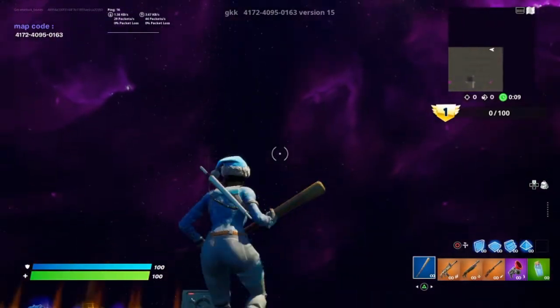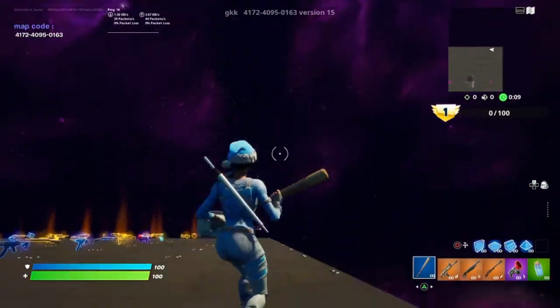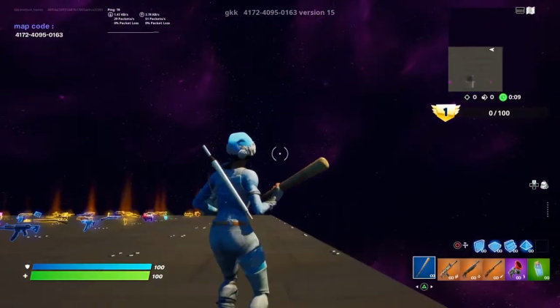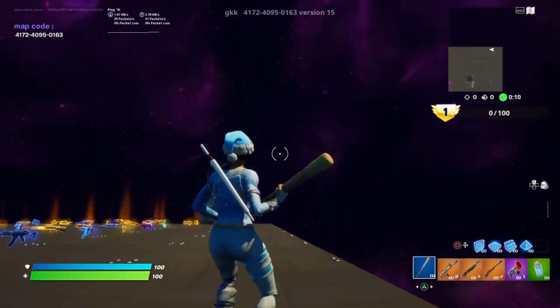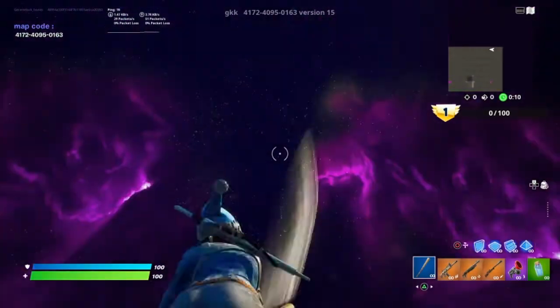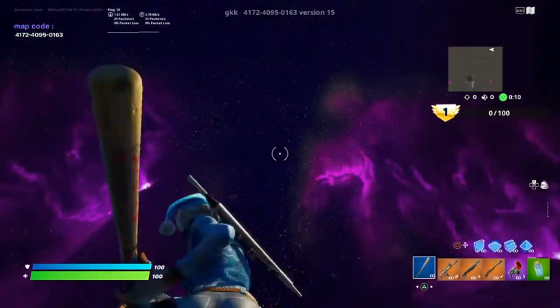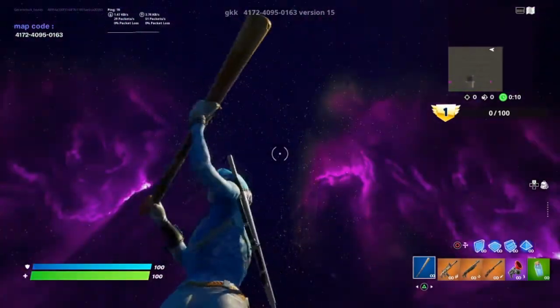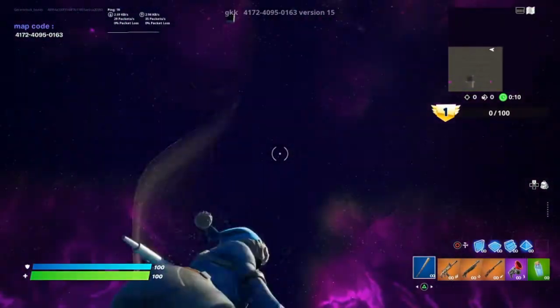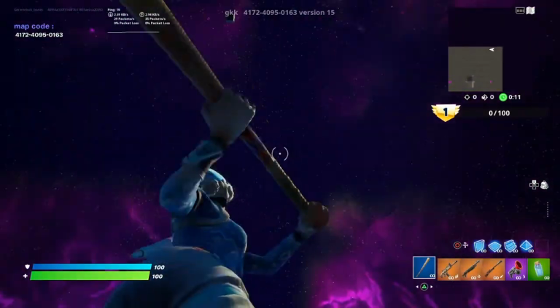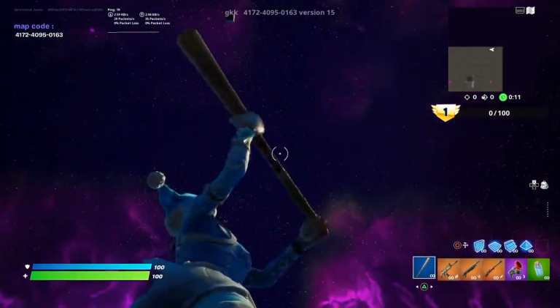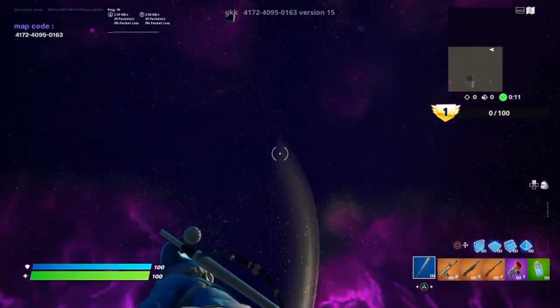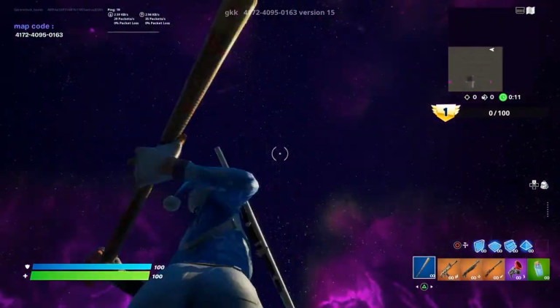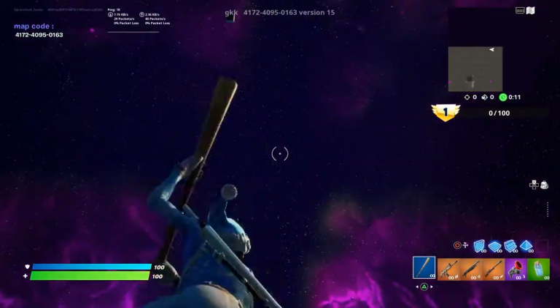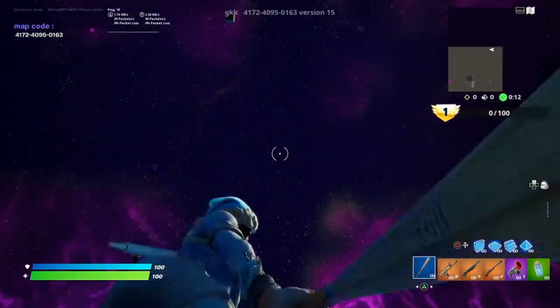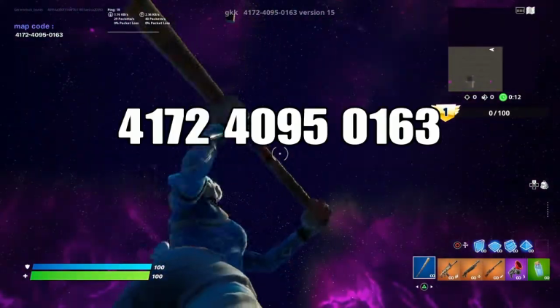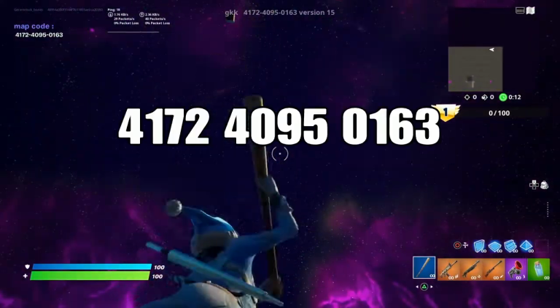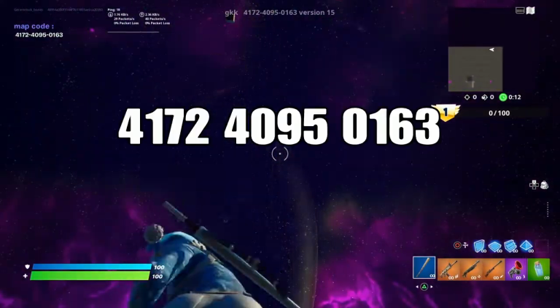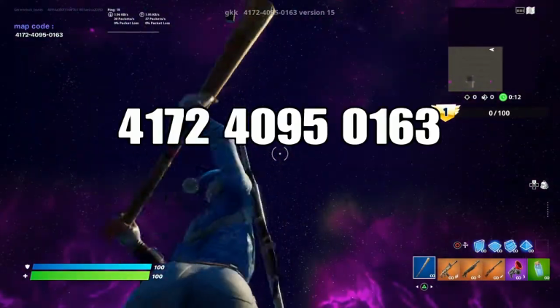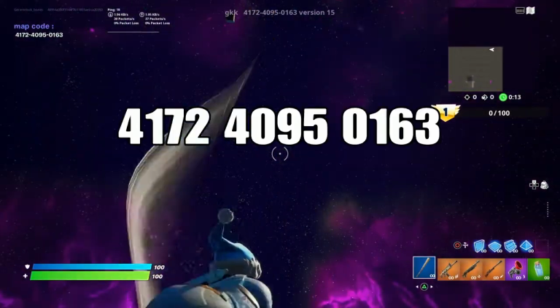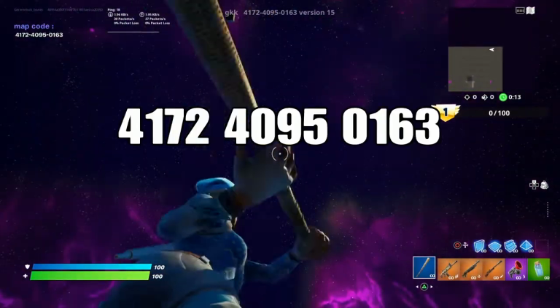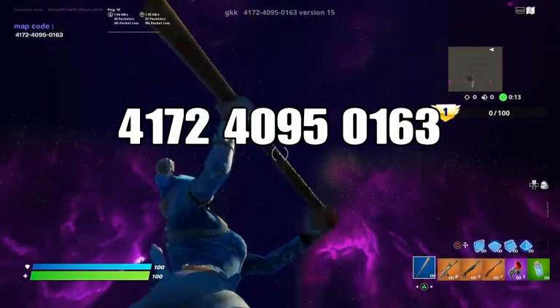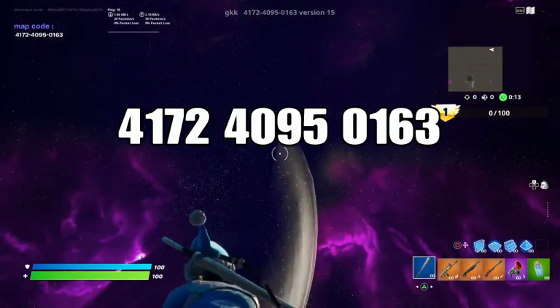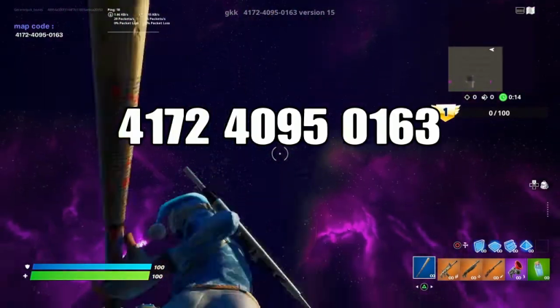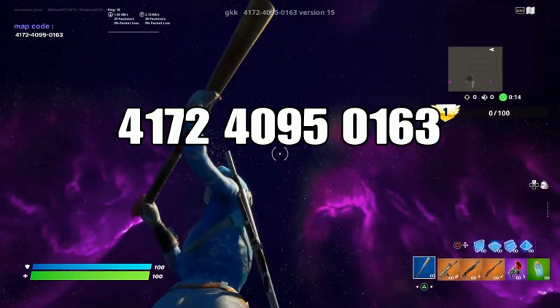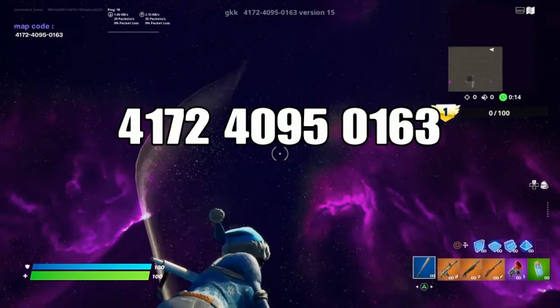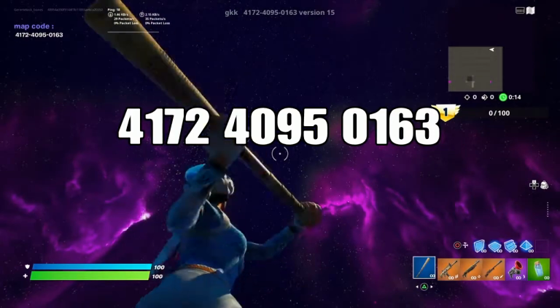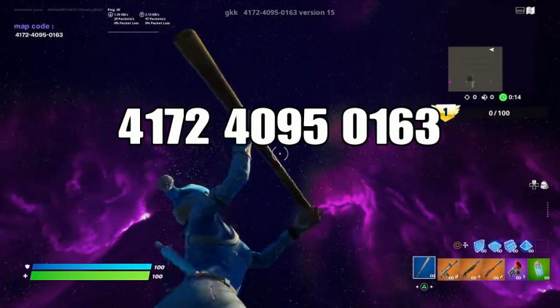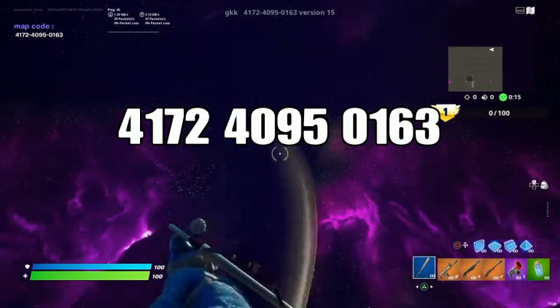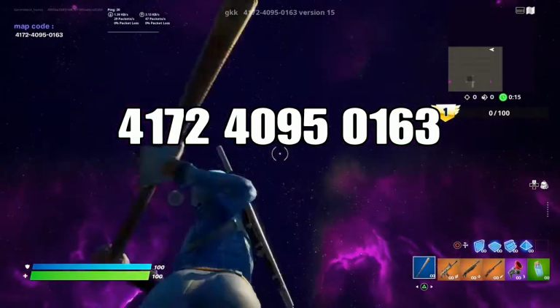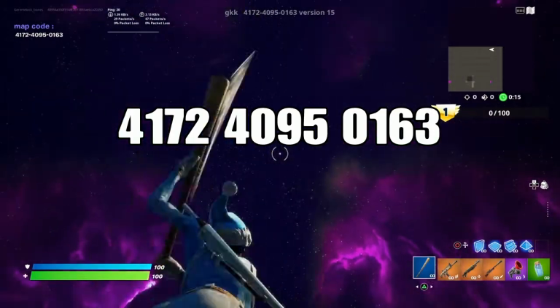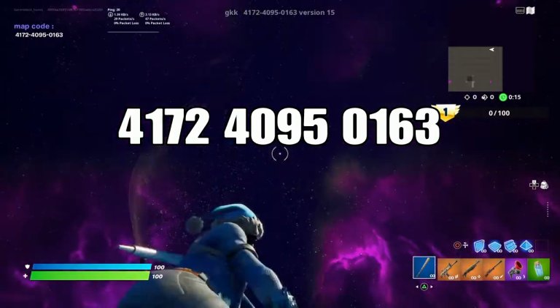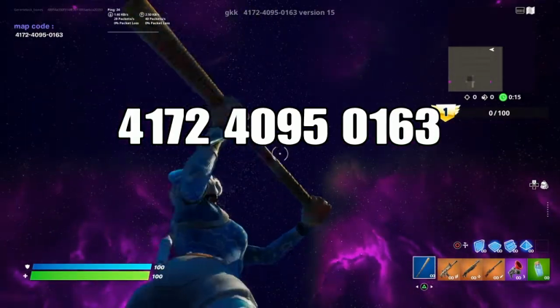Okay guys, I'm in the map. The map code should be up on the screen above my character right there.